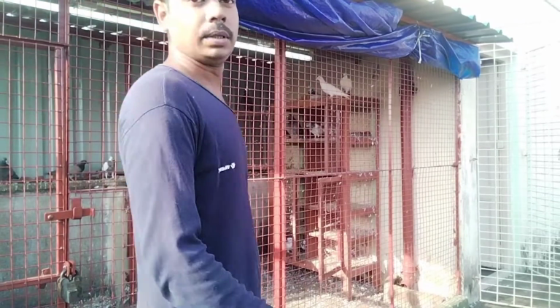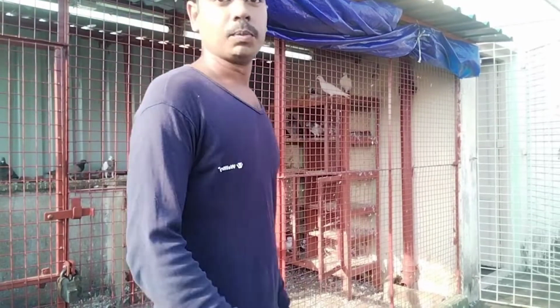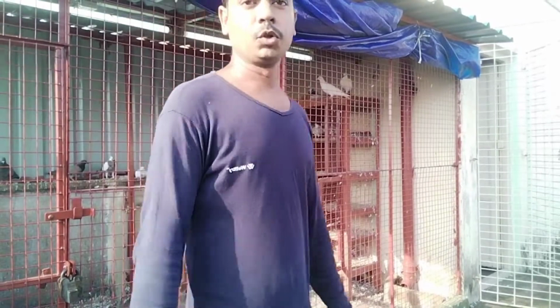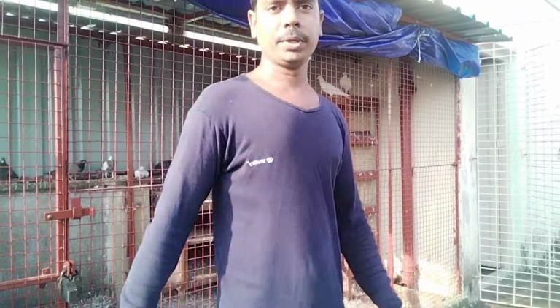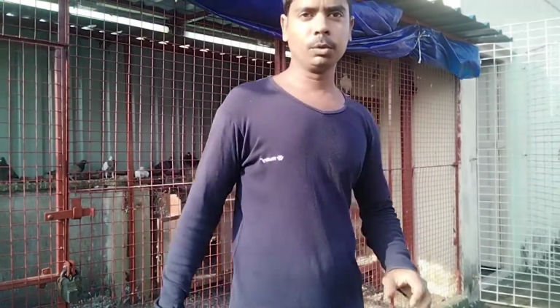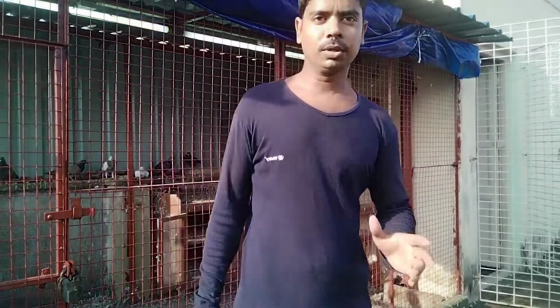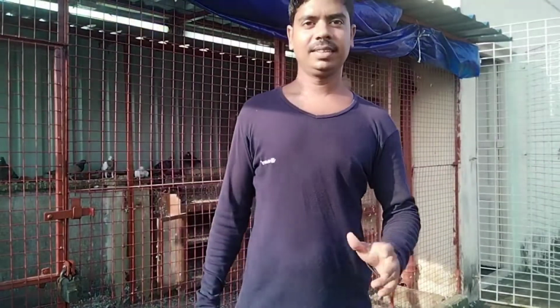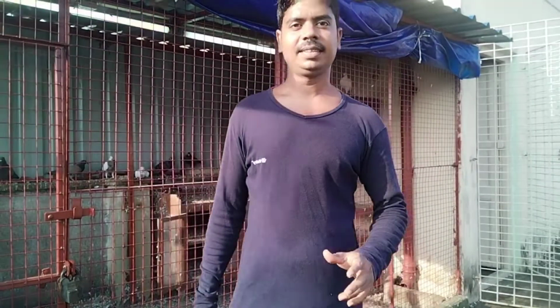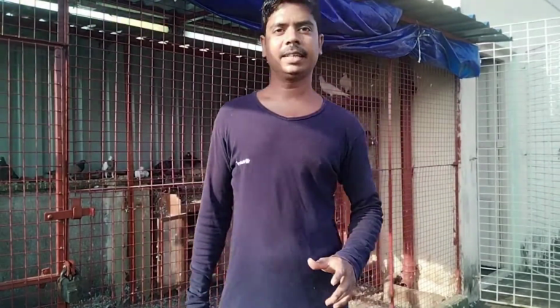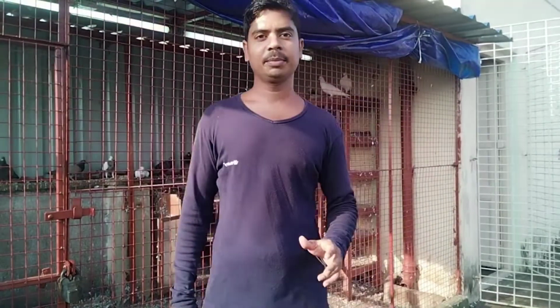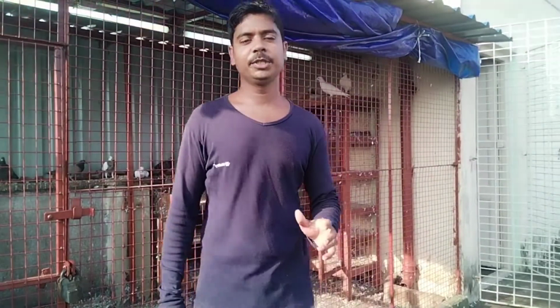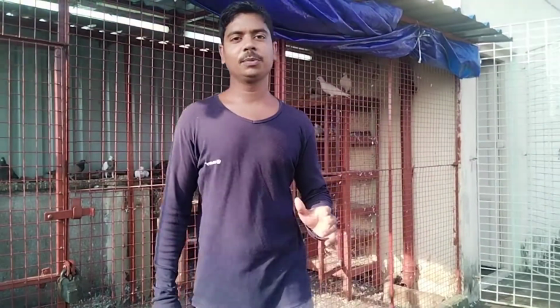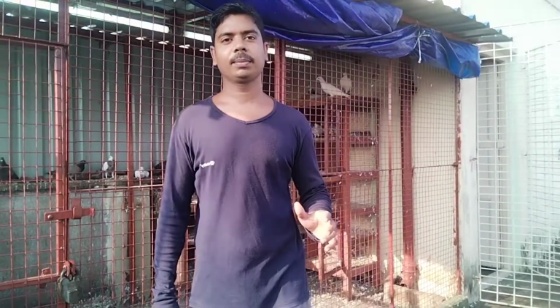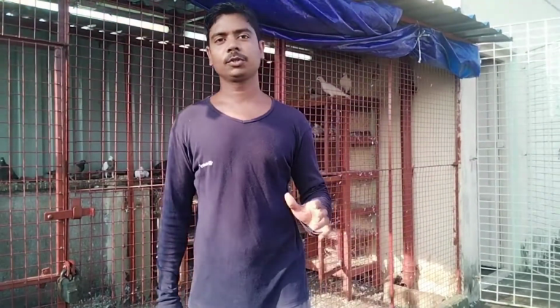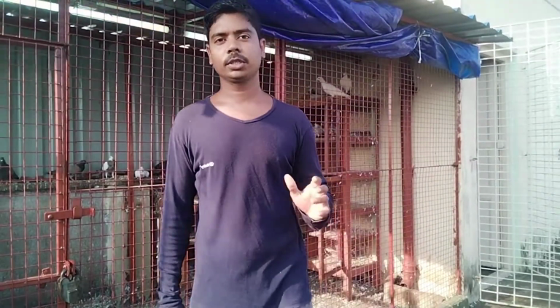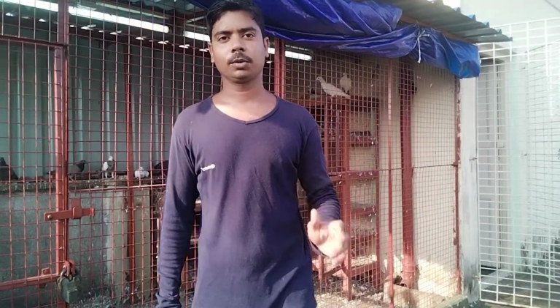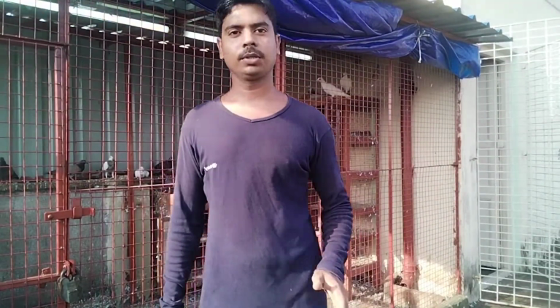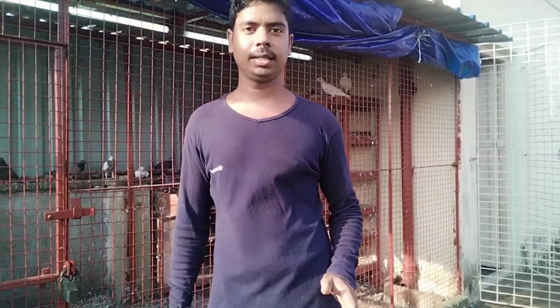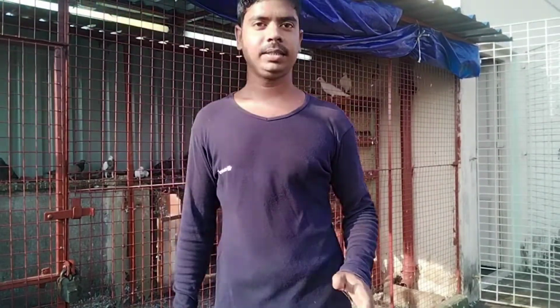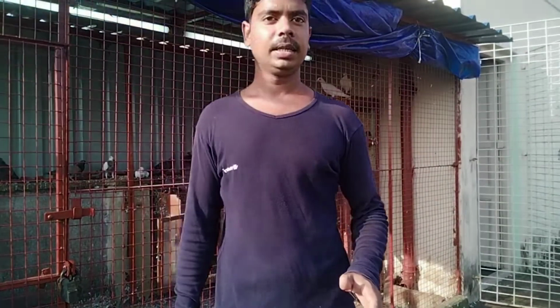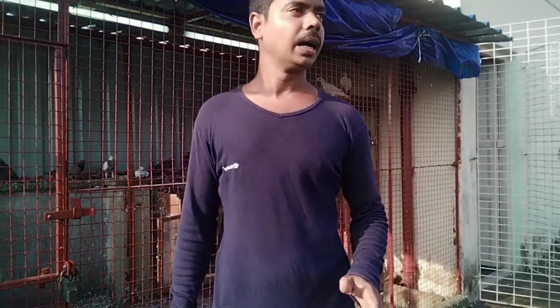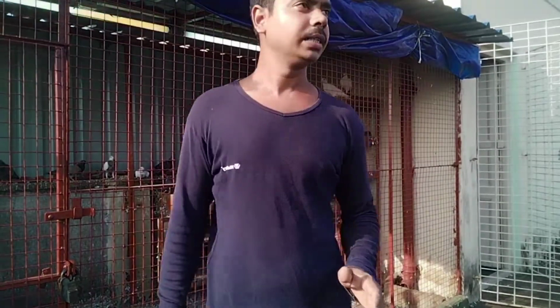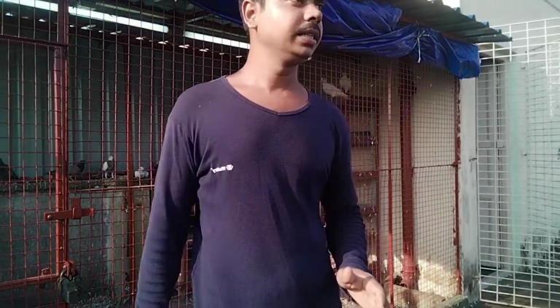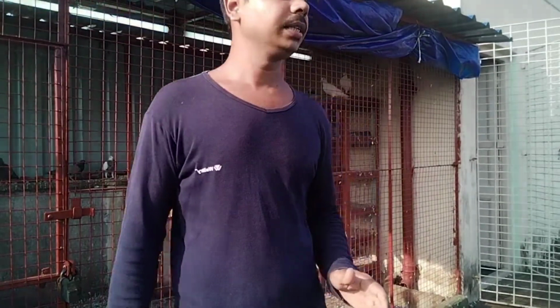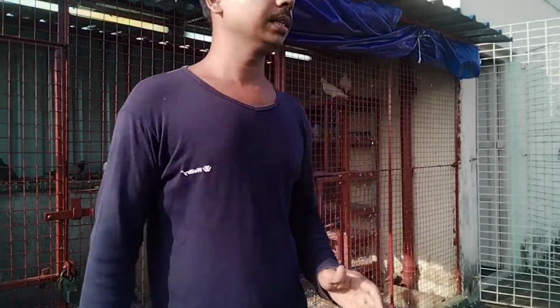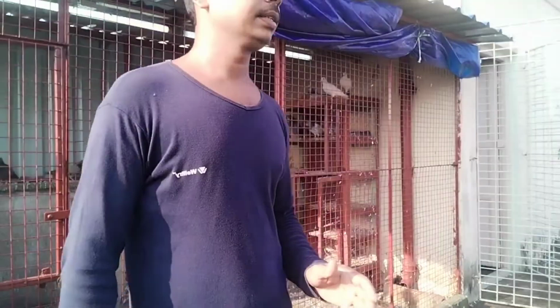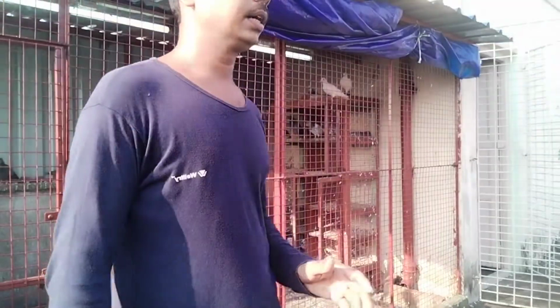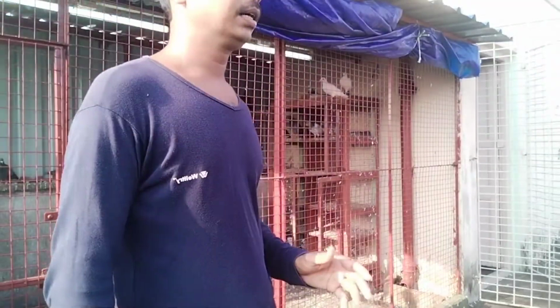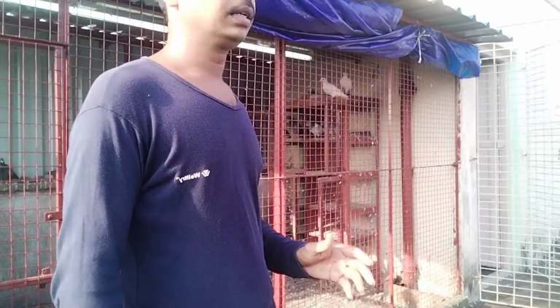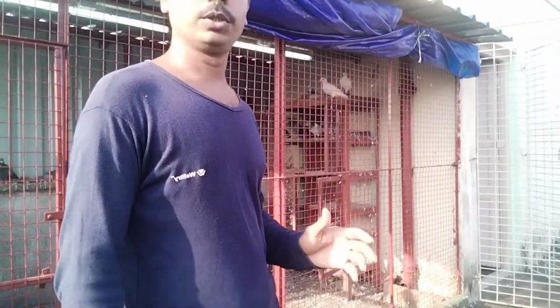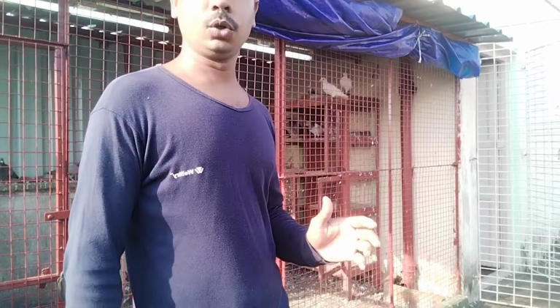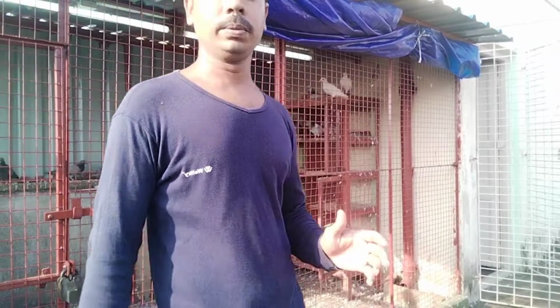Good evening, everyone! I am going to collect the pigeon lofts for a few days.